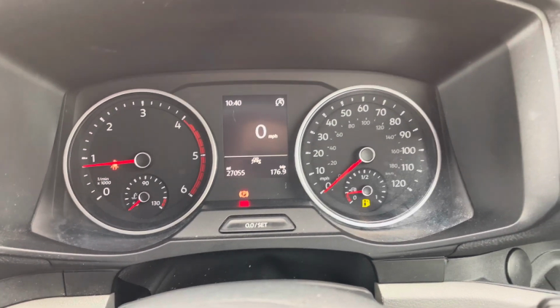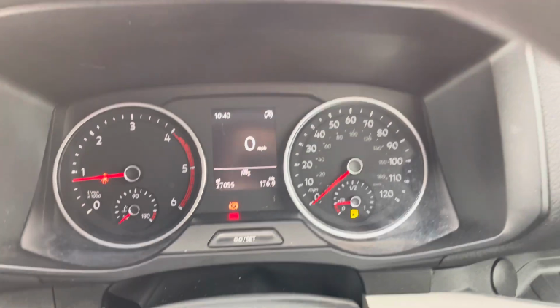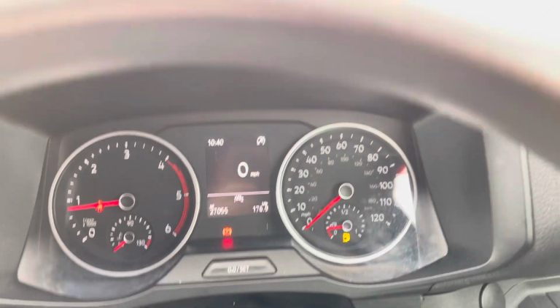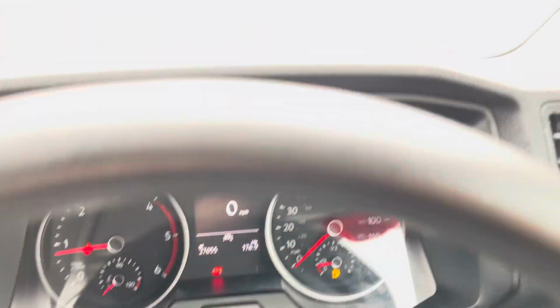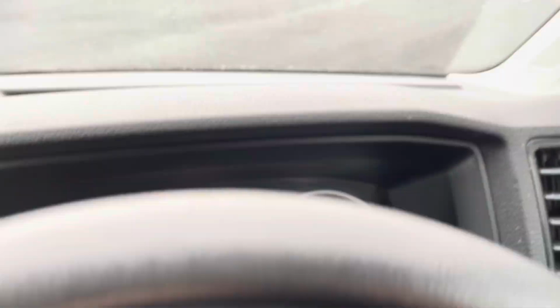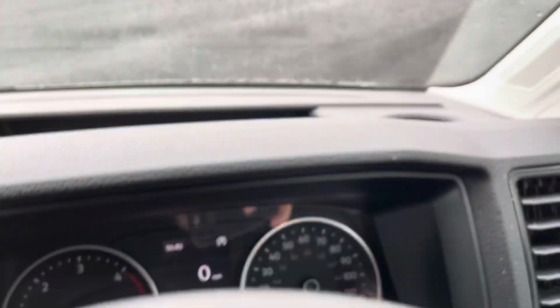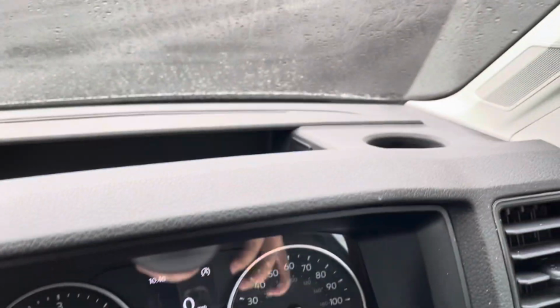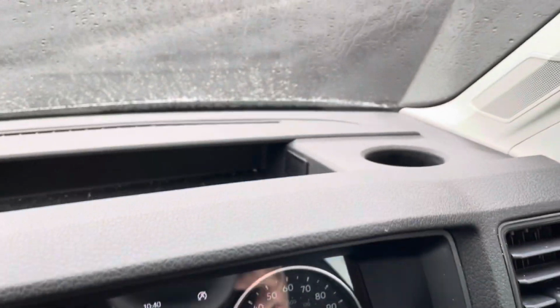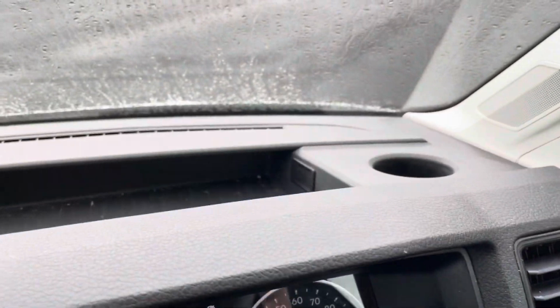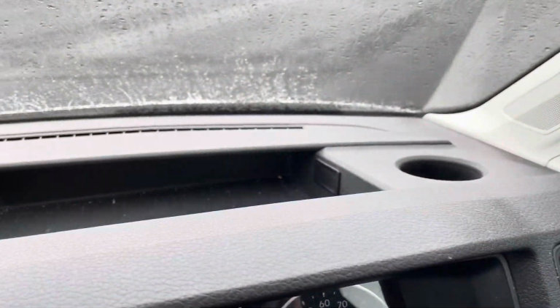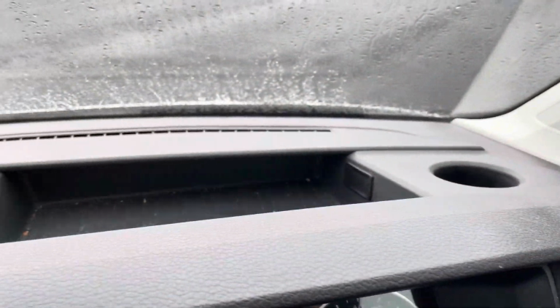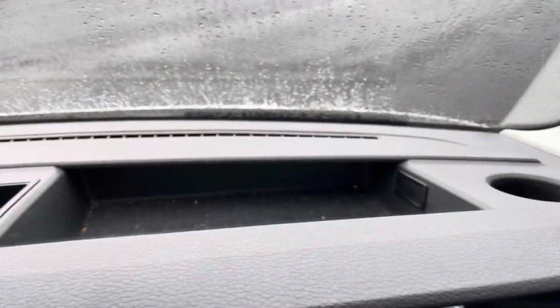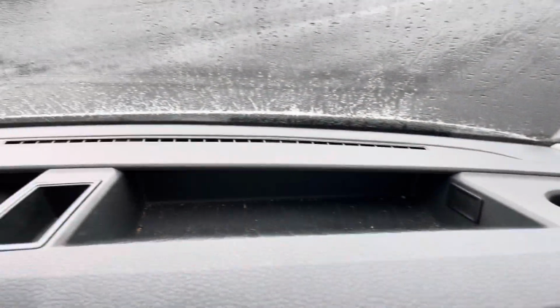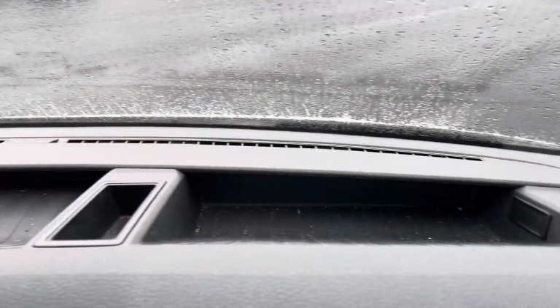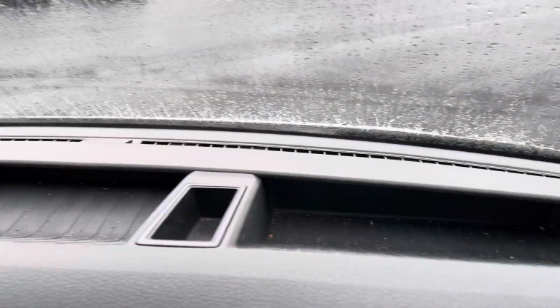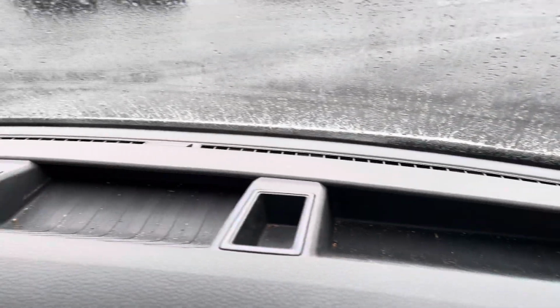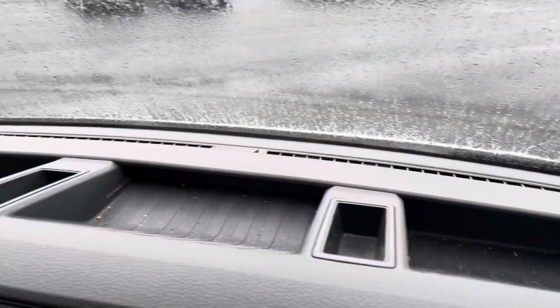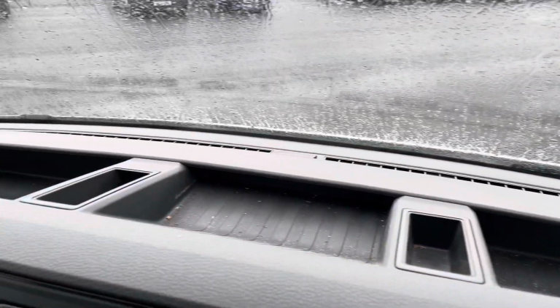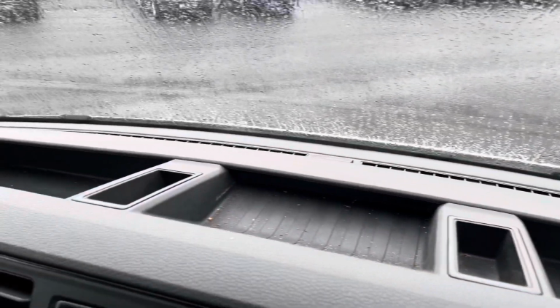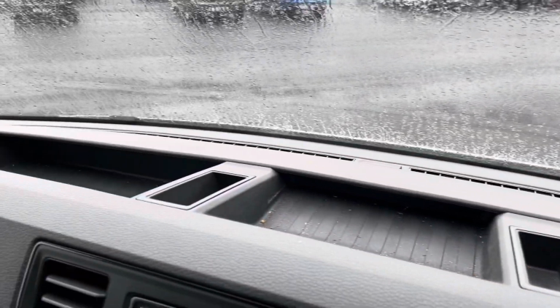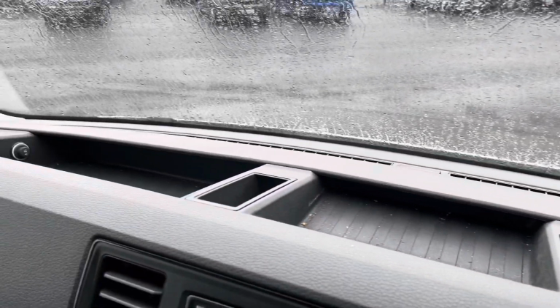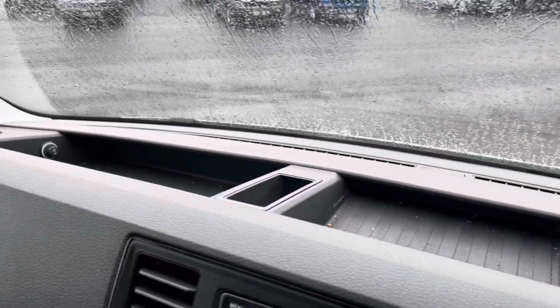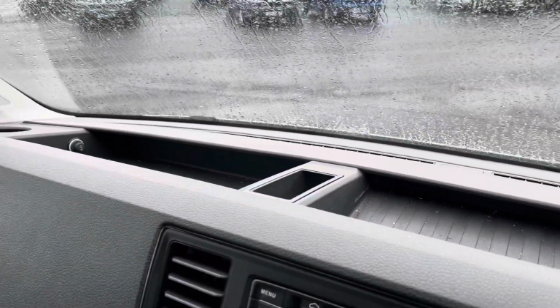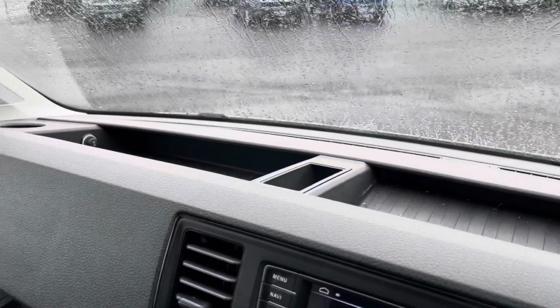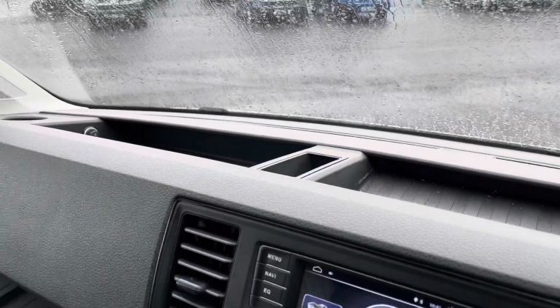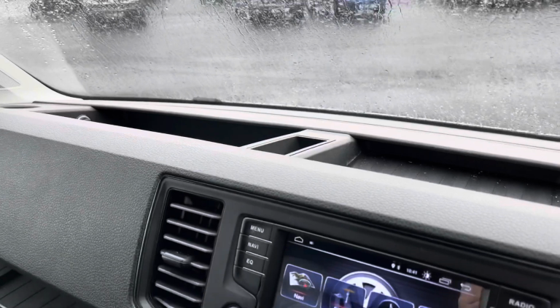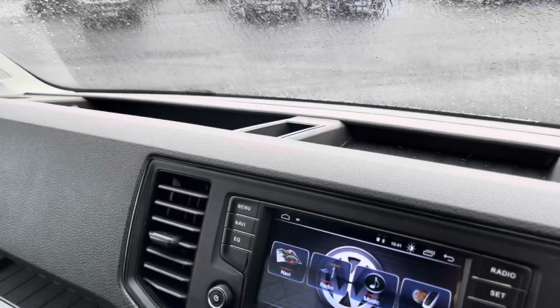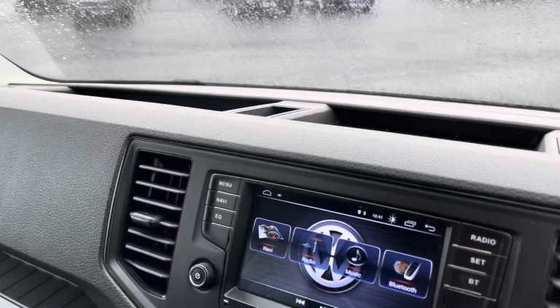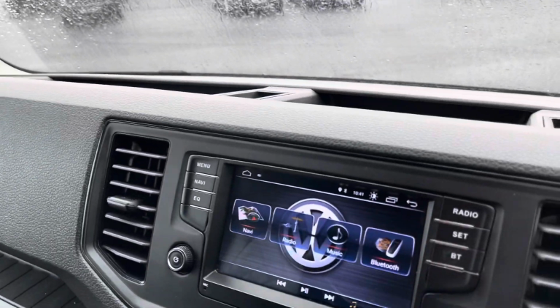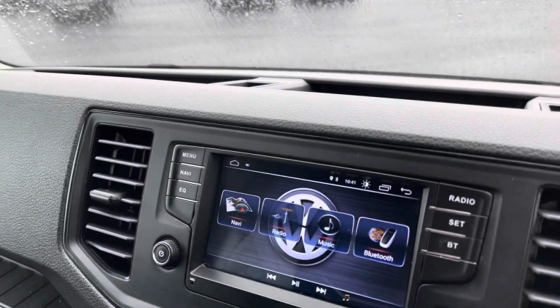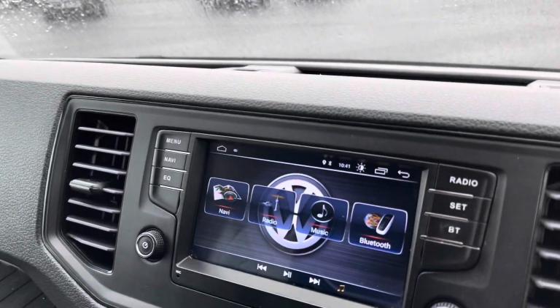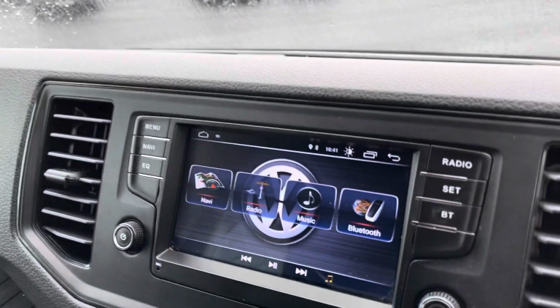Directly above the dashboard there's additional storage for your cup holders, documents and invoices, and on the passenger side there's even a 12-volt connector.